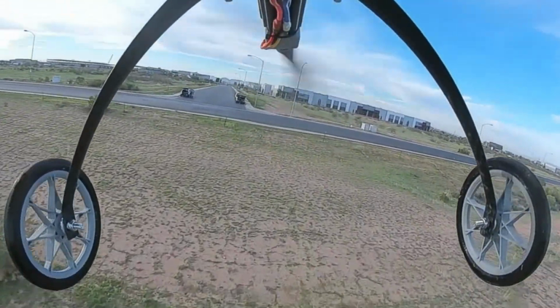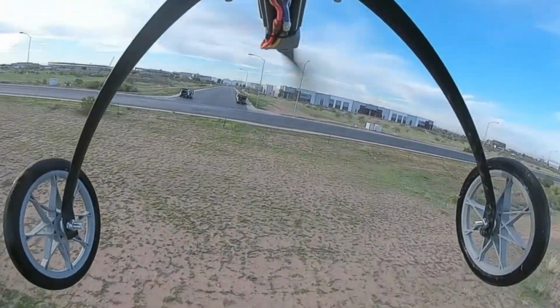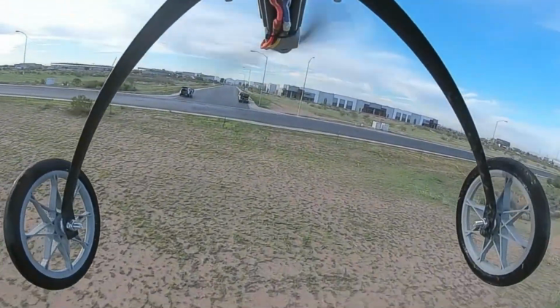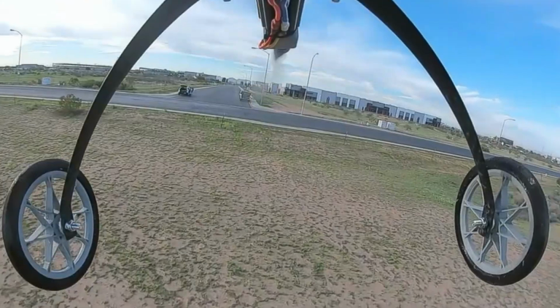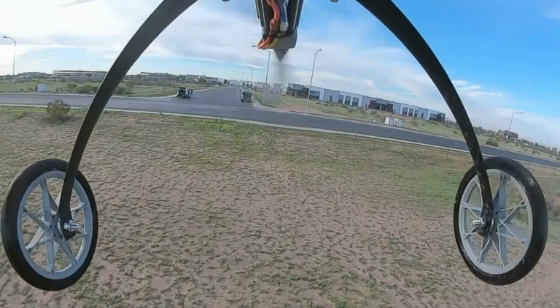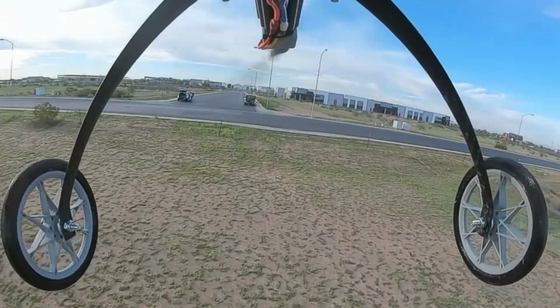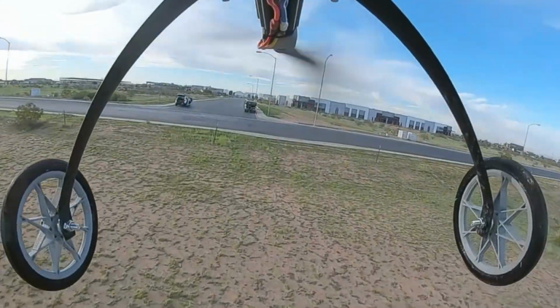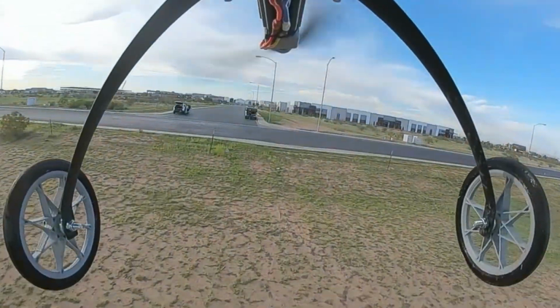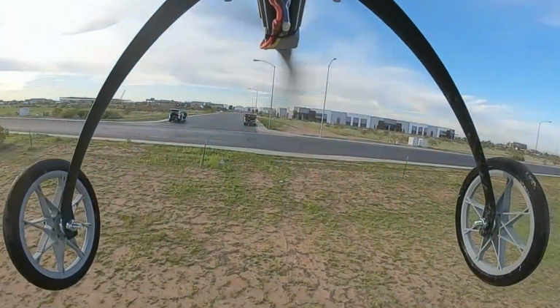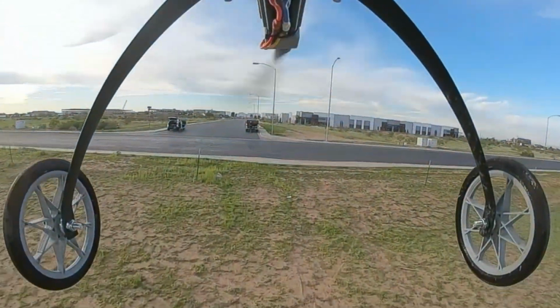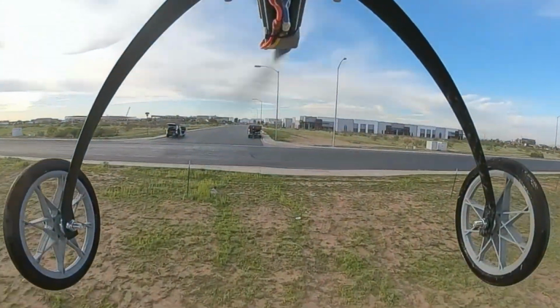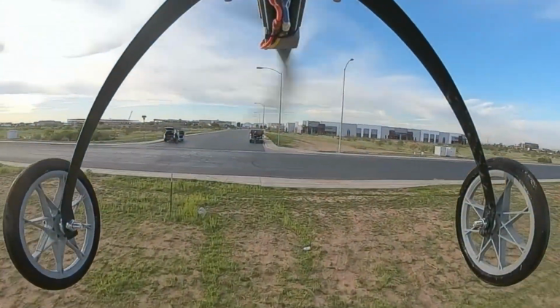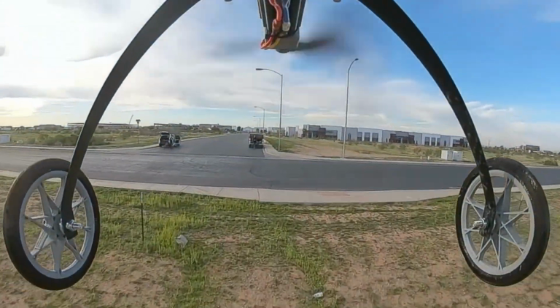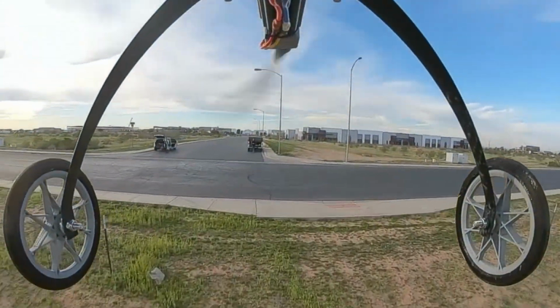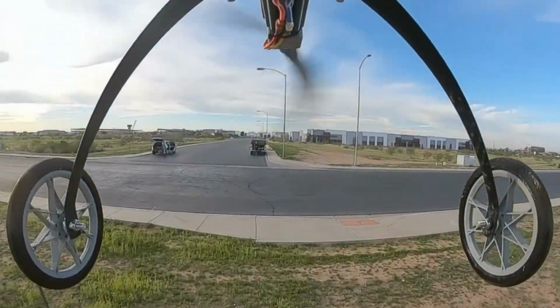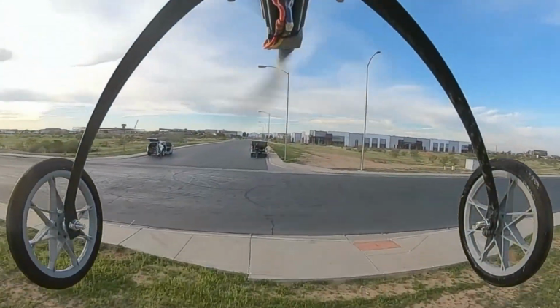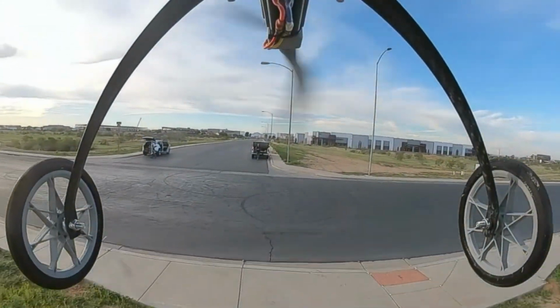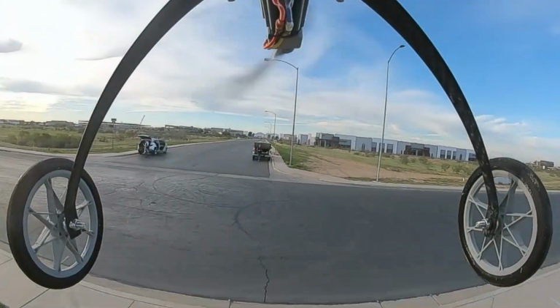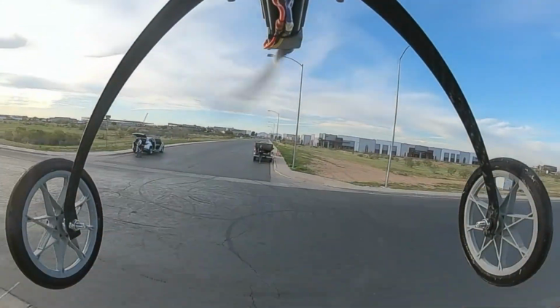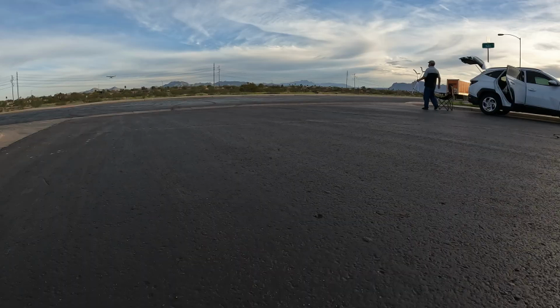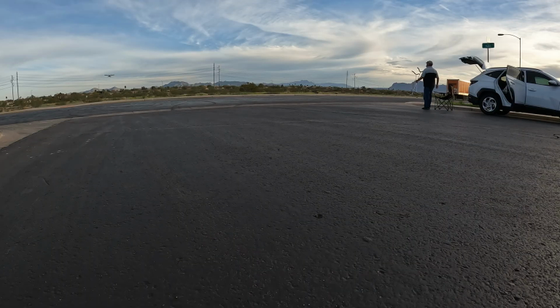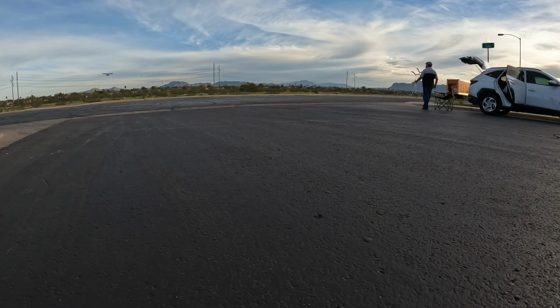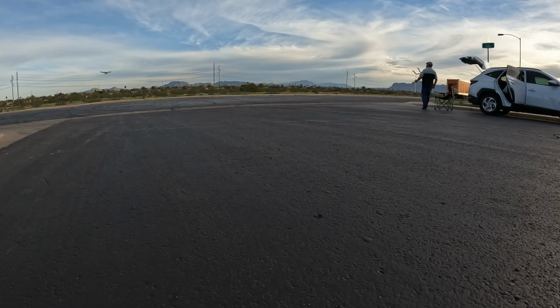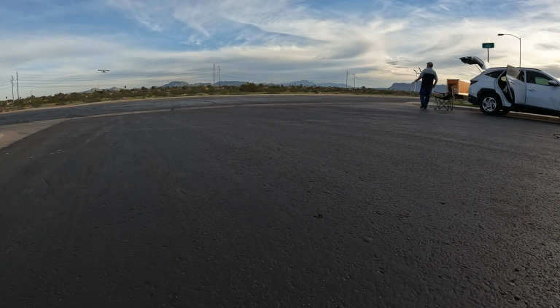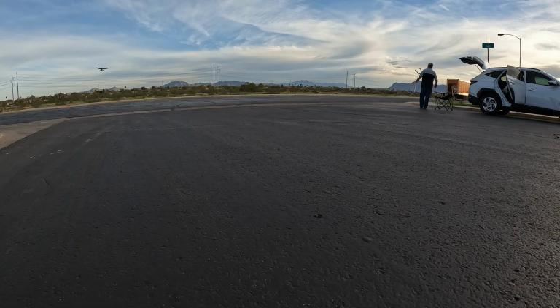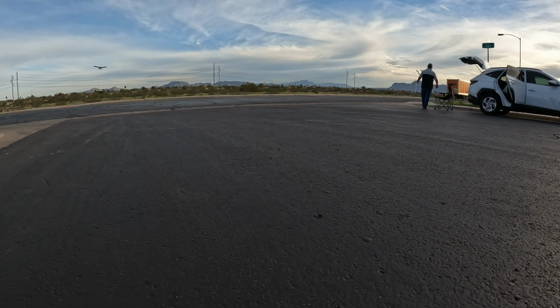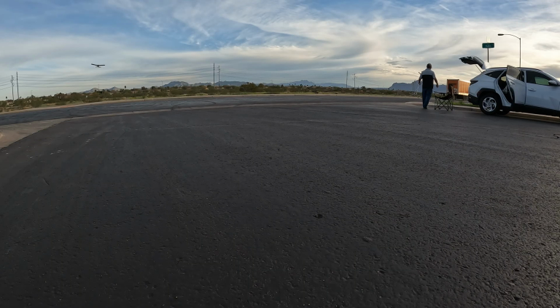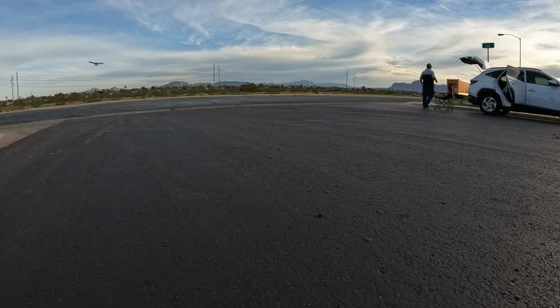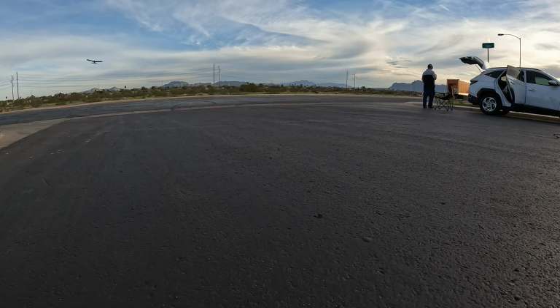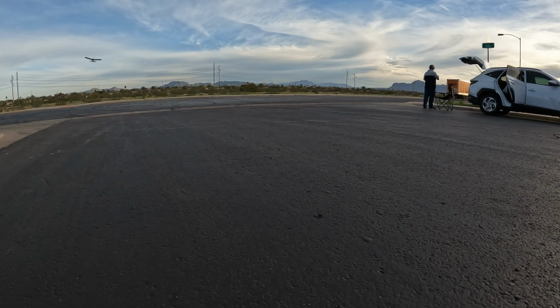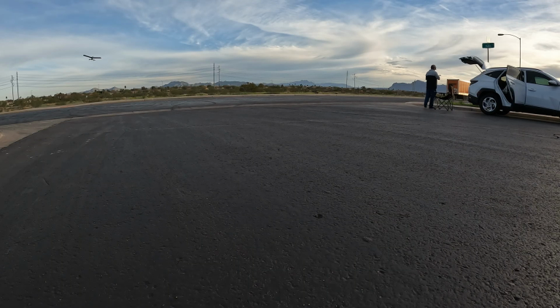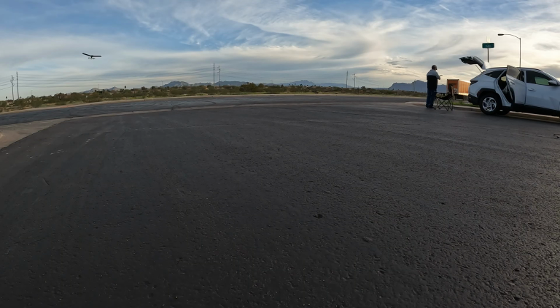Alright, low flyby. Alright, we won't get this — 10 minutes.